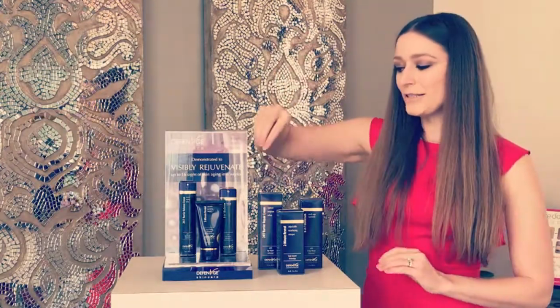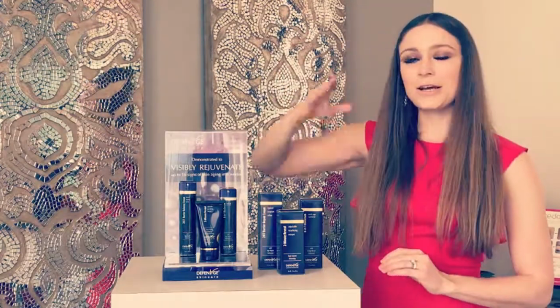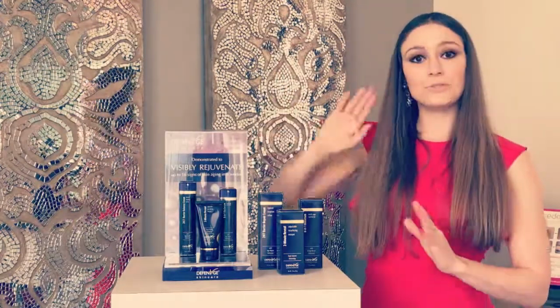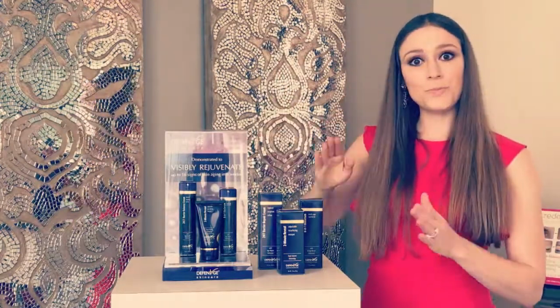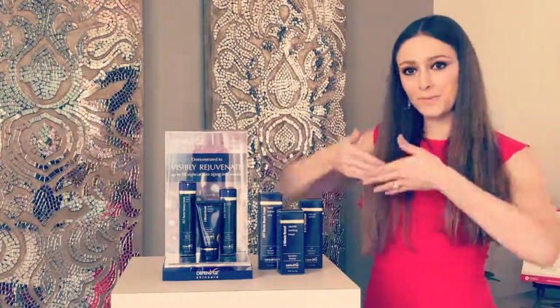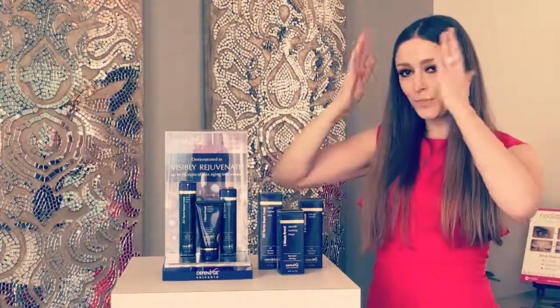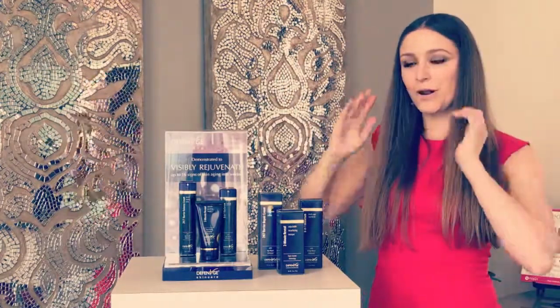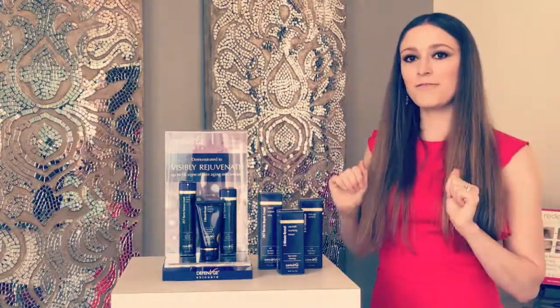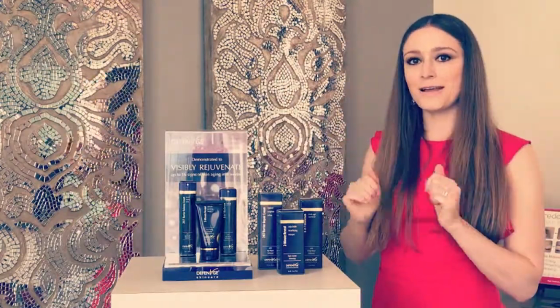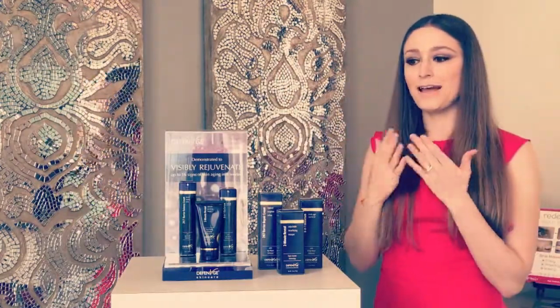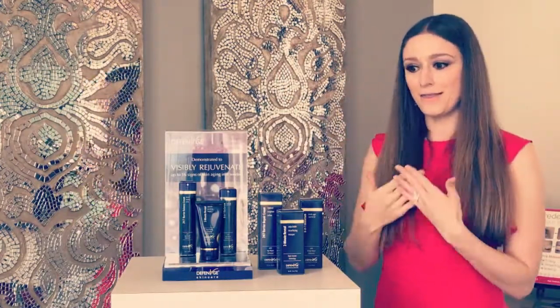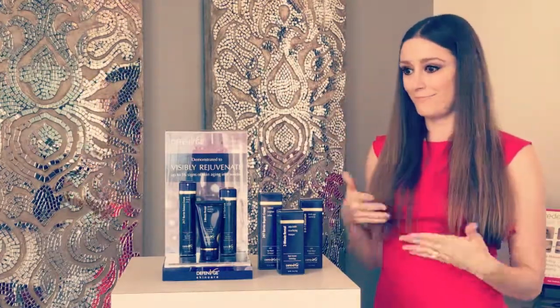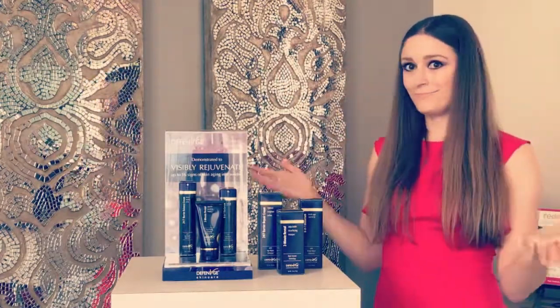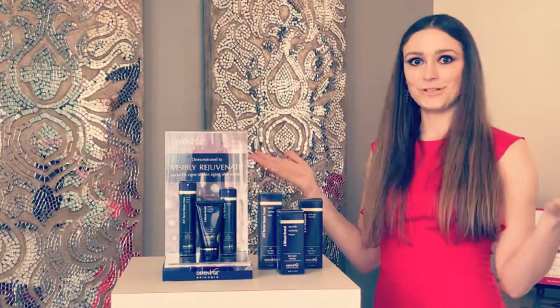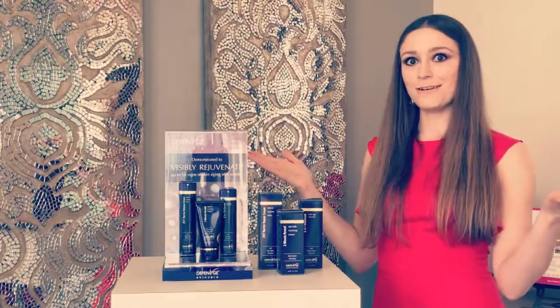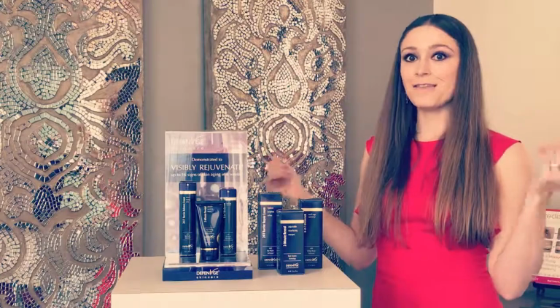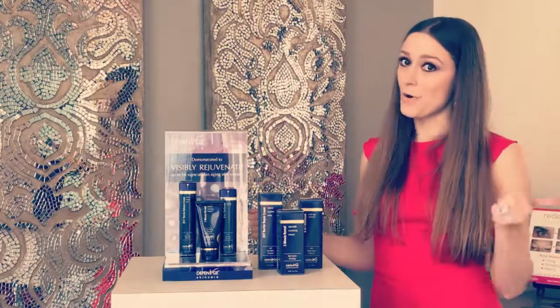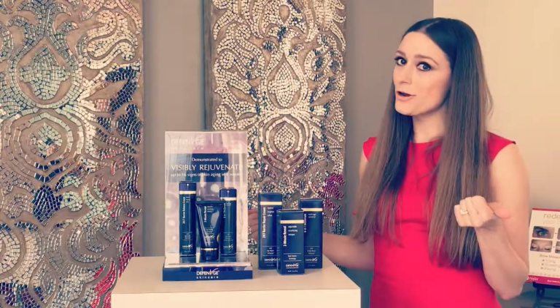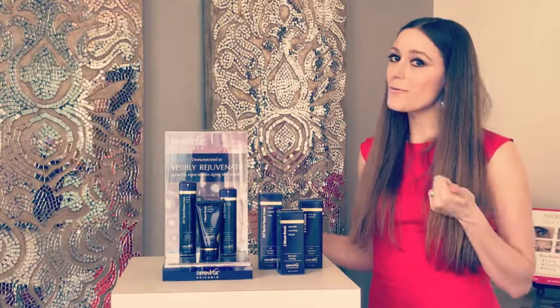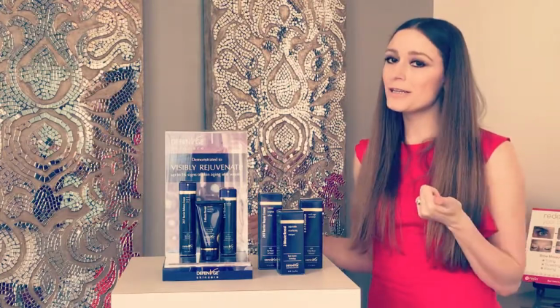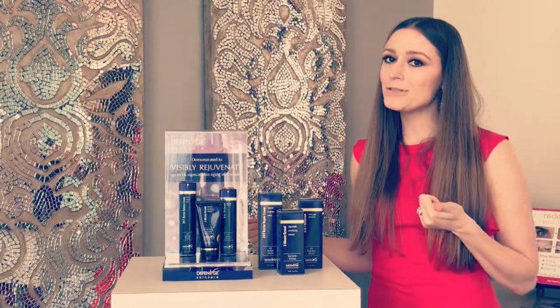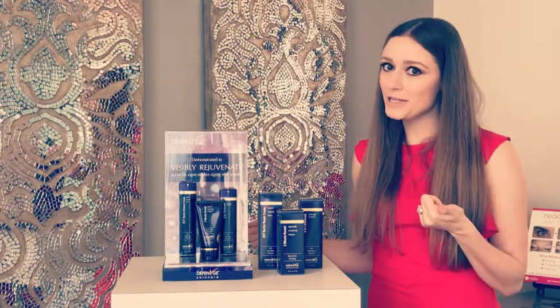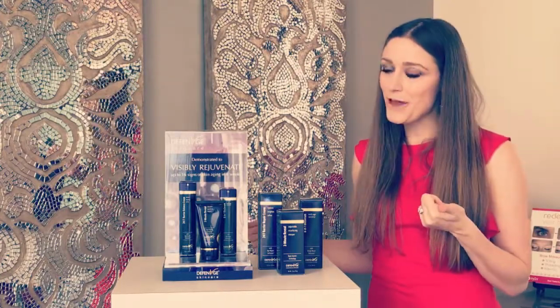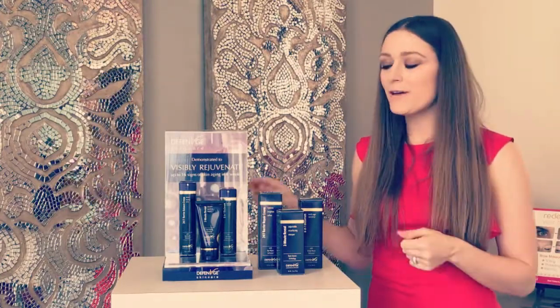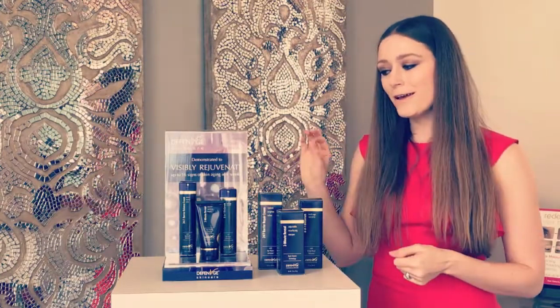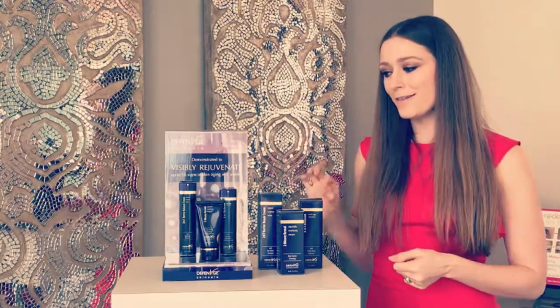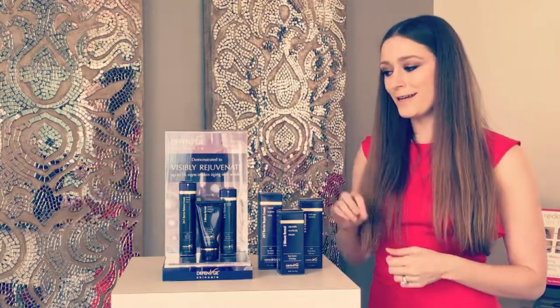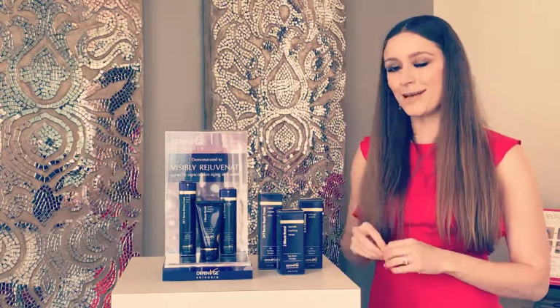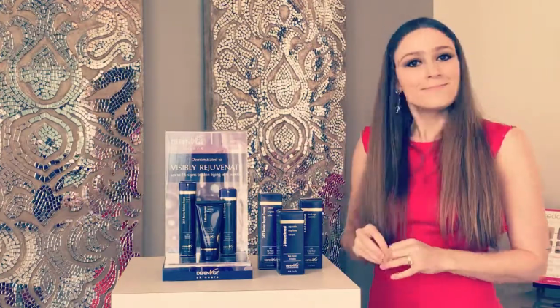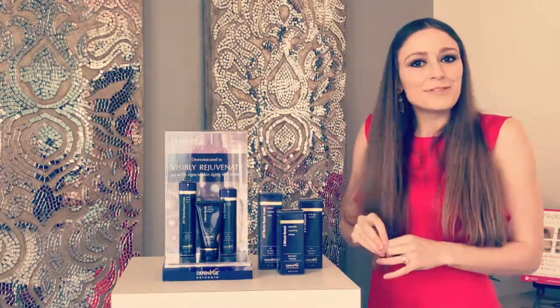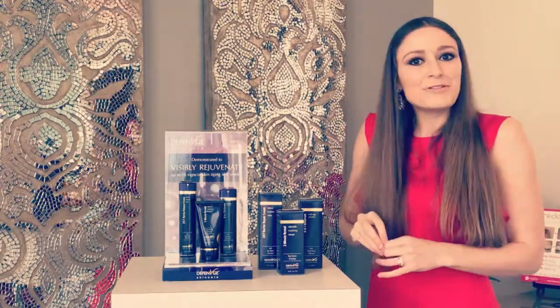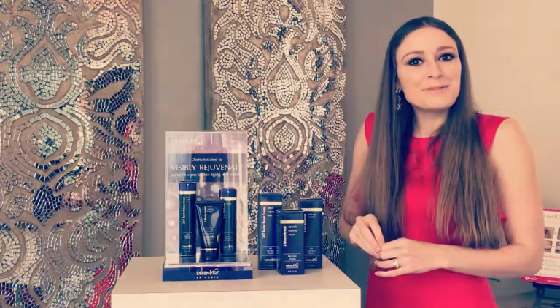For the final step, two pumps of the Bio Serum on your face and you're done. In the morning, you're going to want to use your SPF, and in the nighttime — sweet dreams!